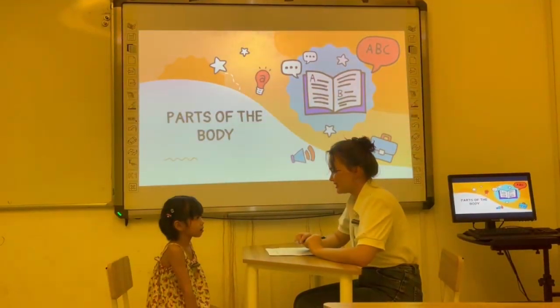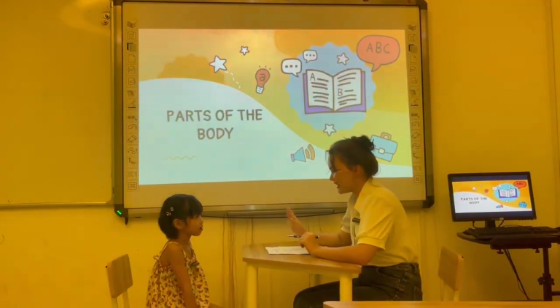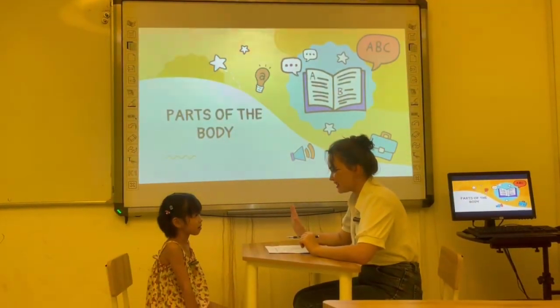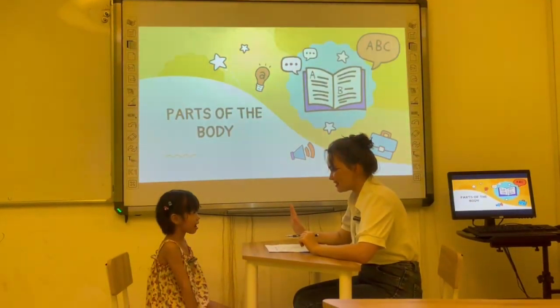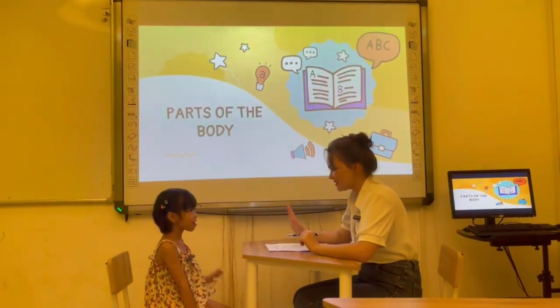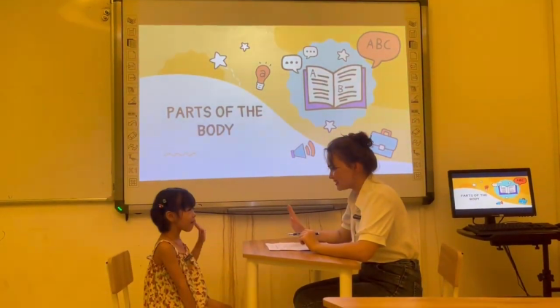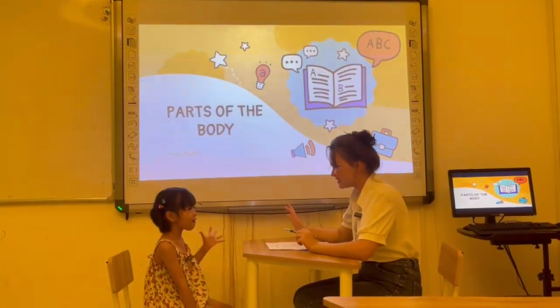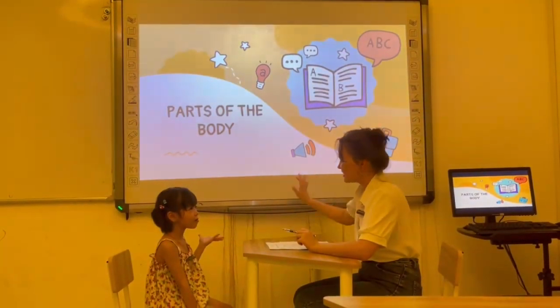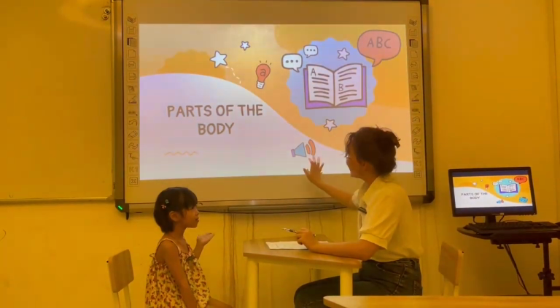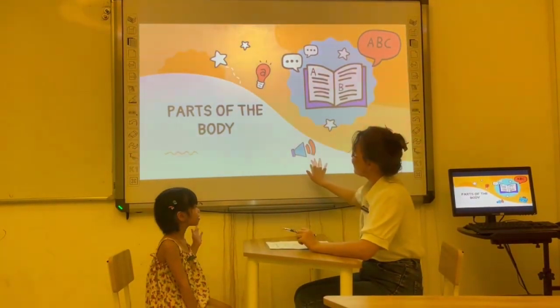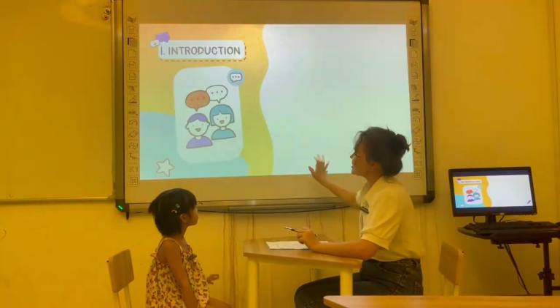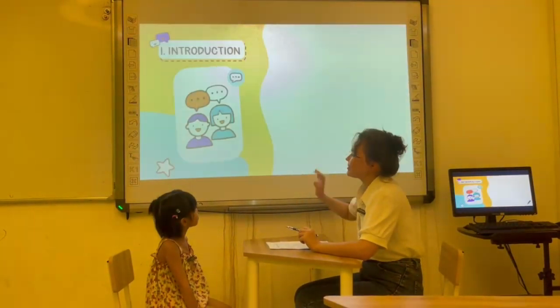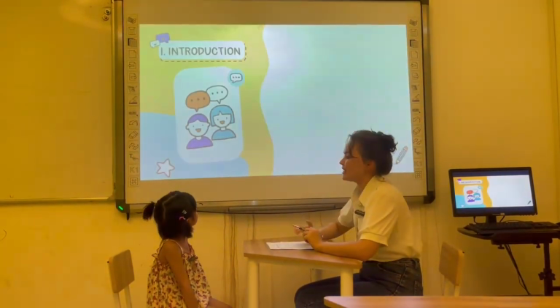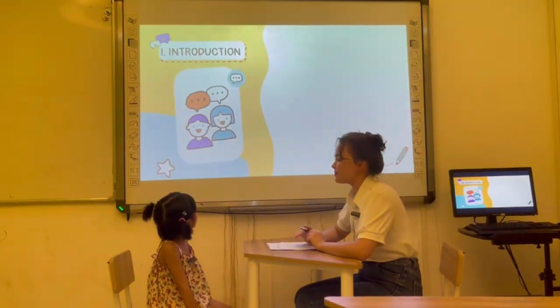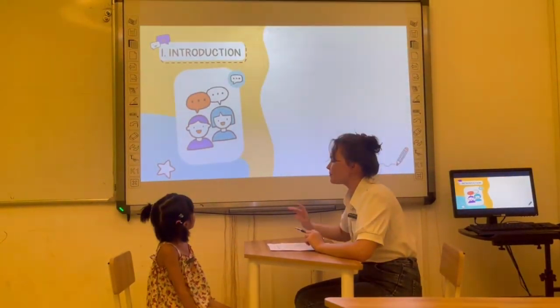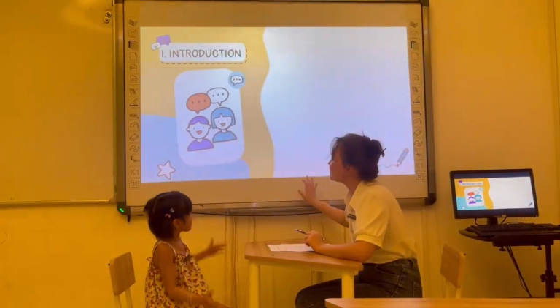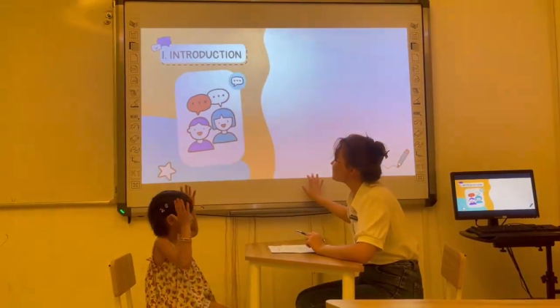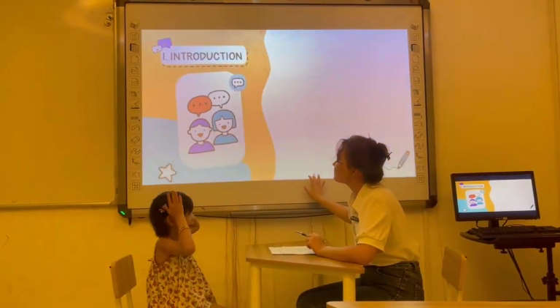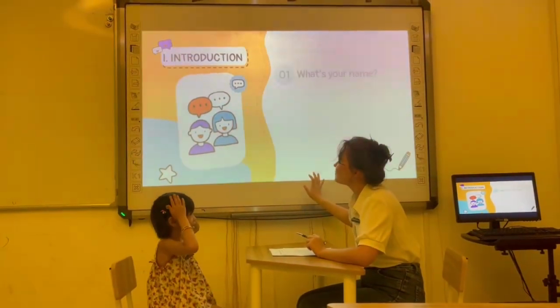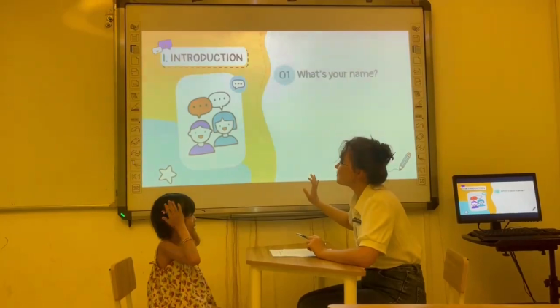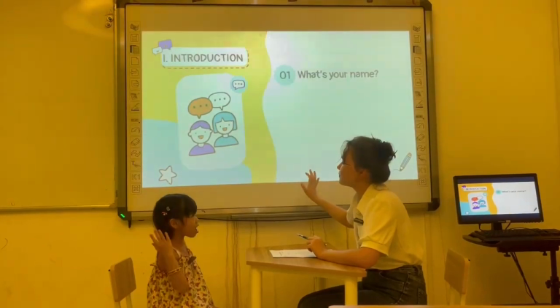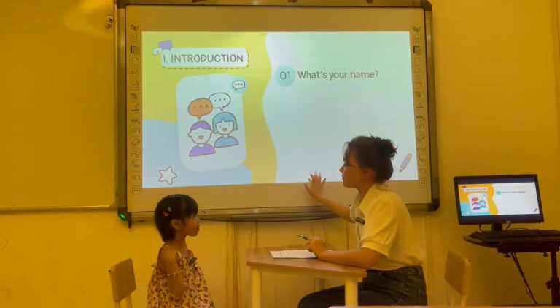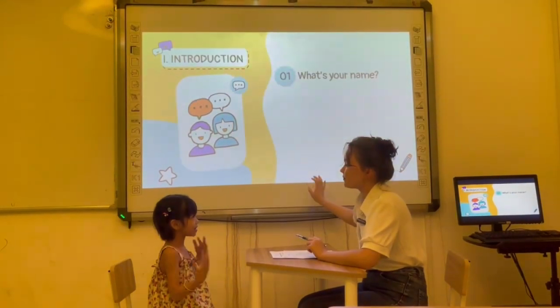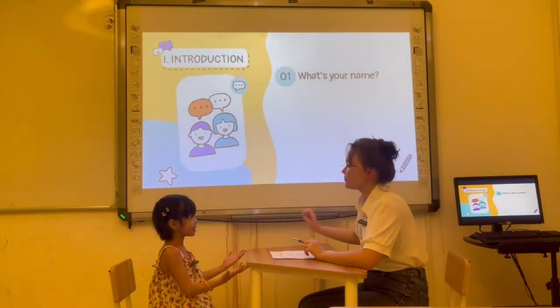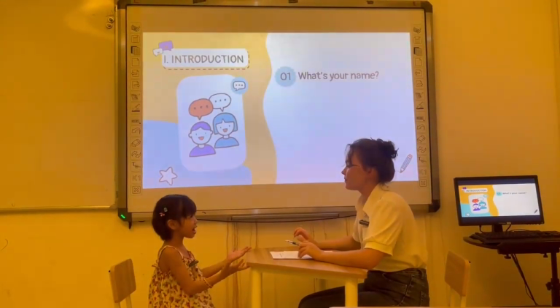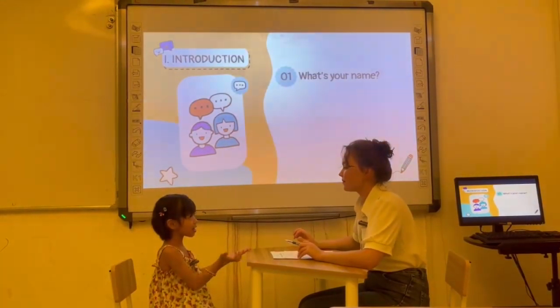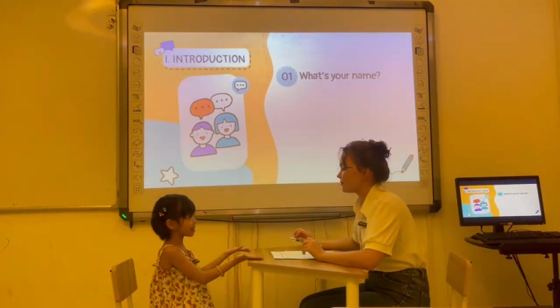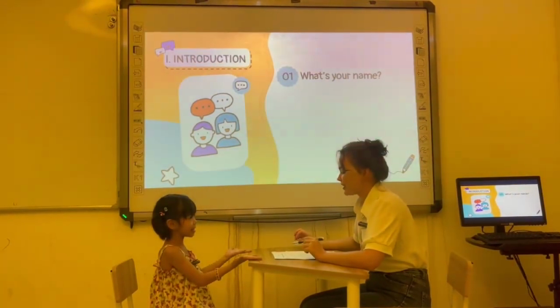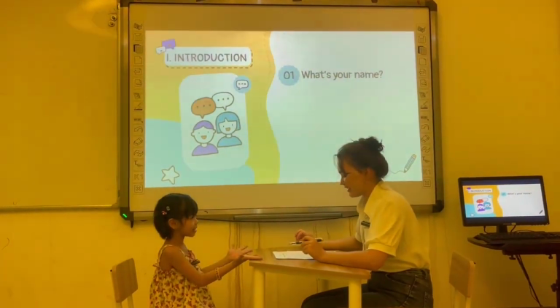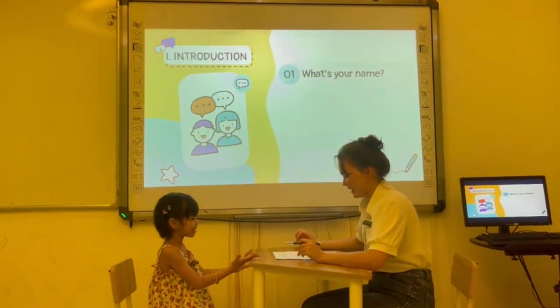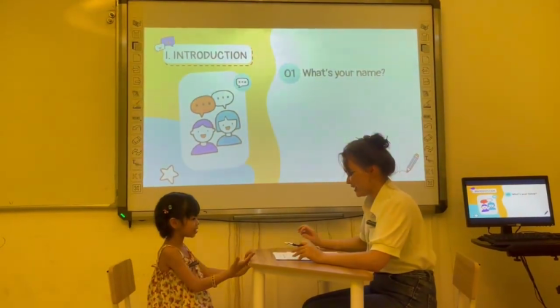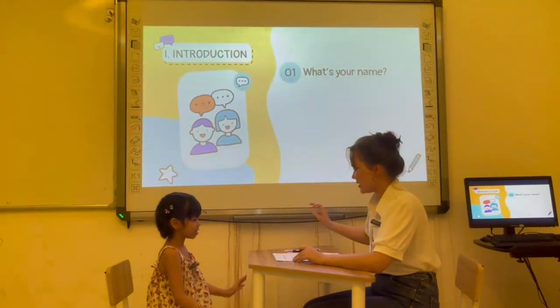Hello! Hello! What's your name? My name is Abby. Okay, Abby.